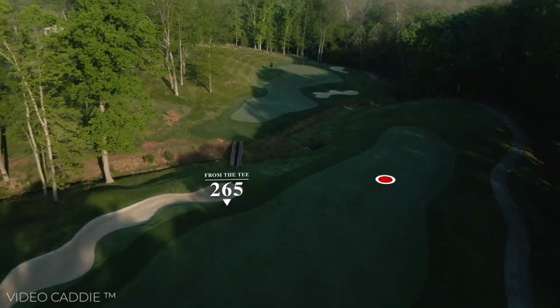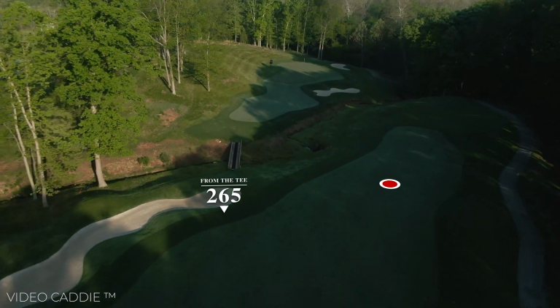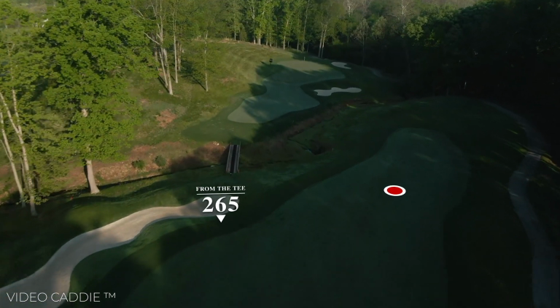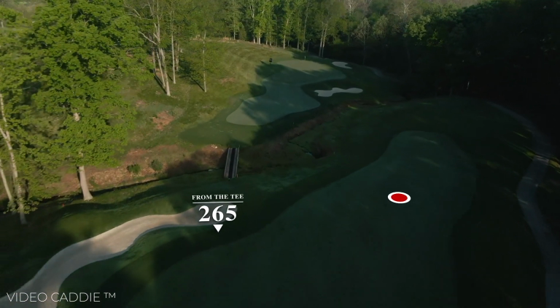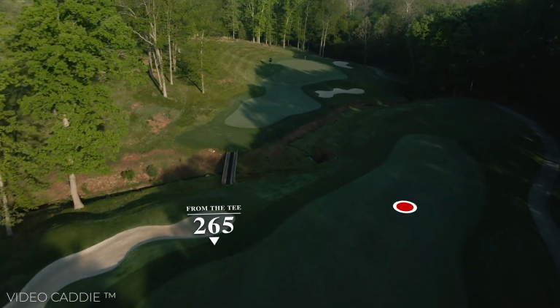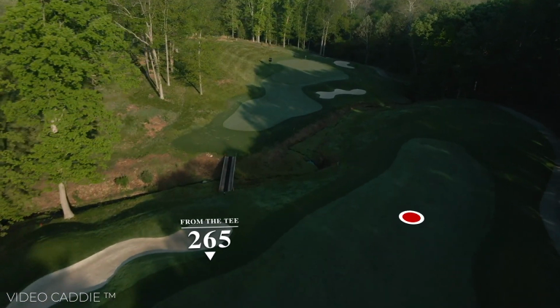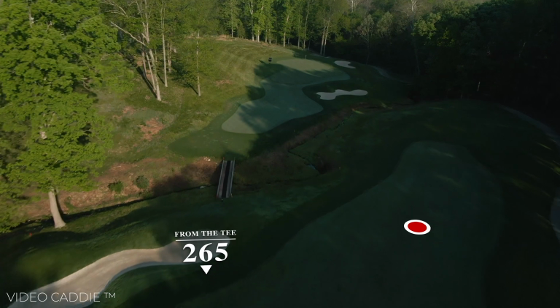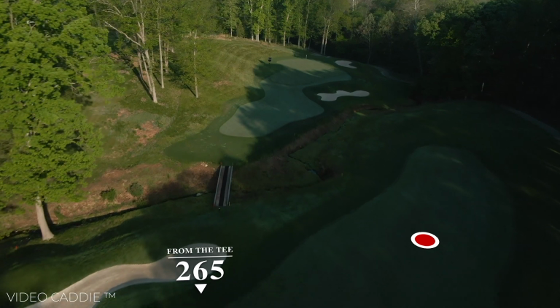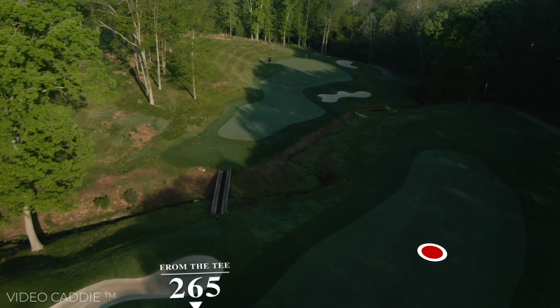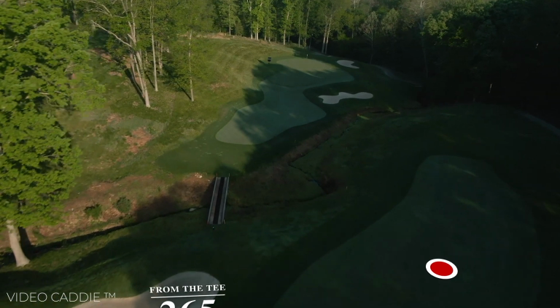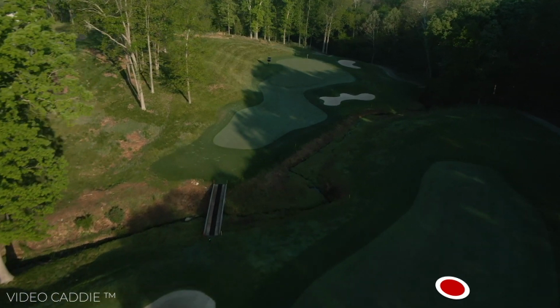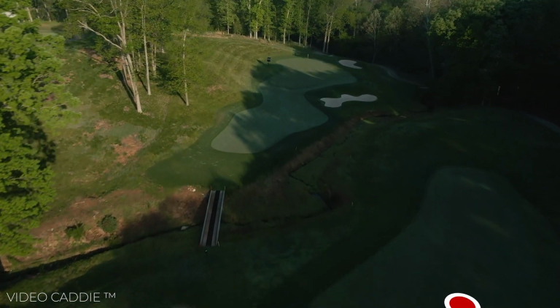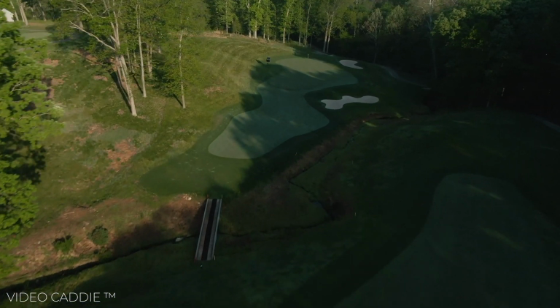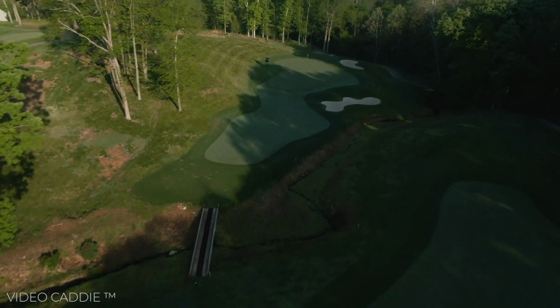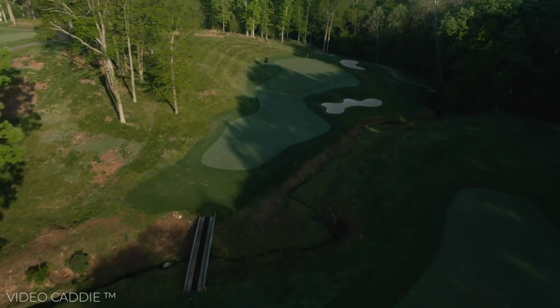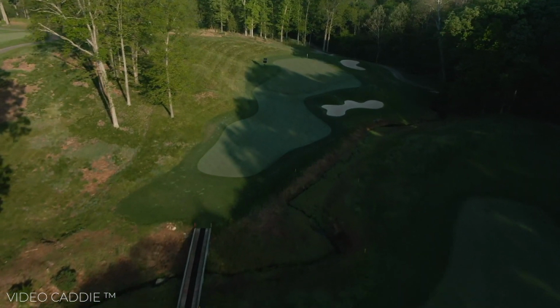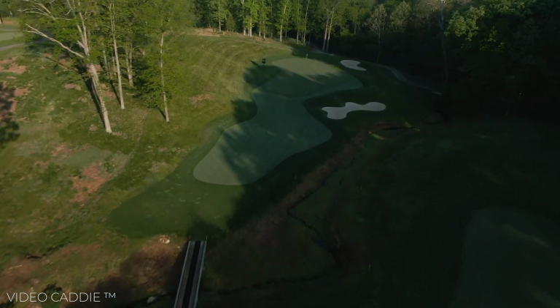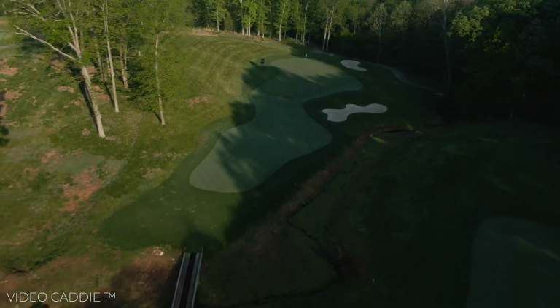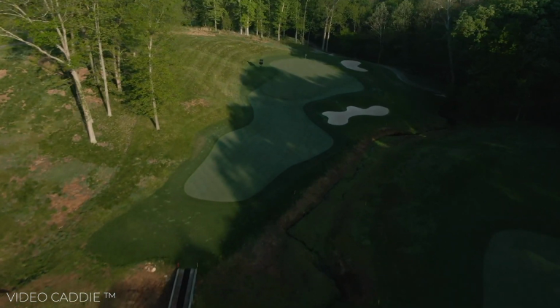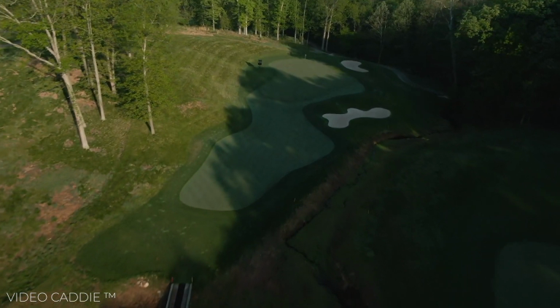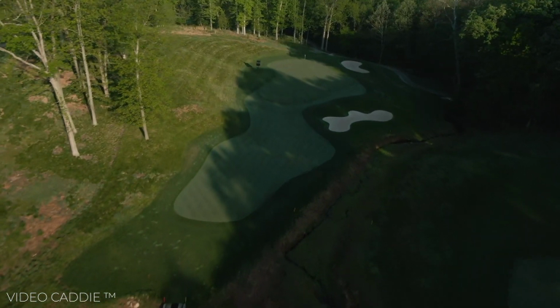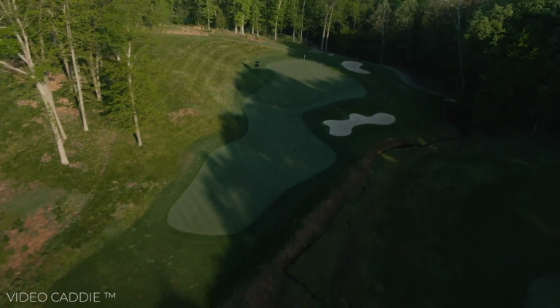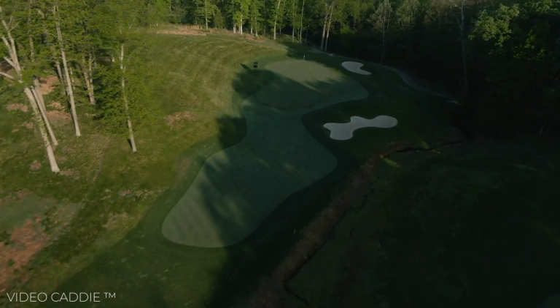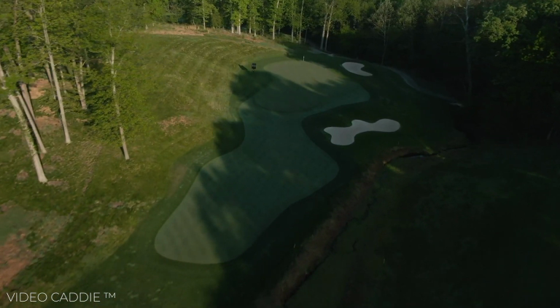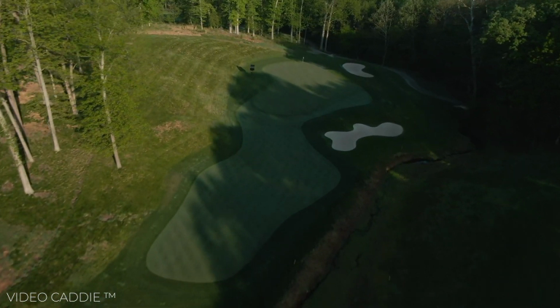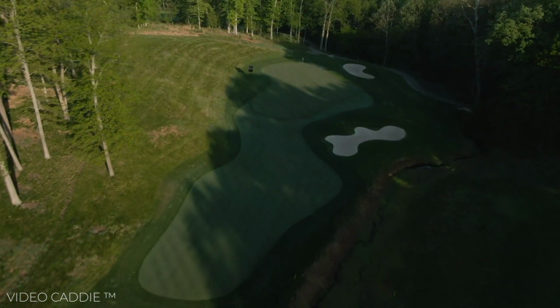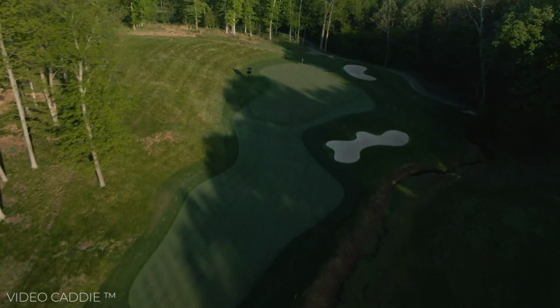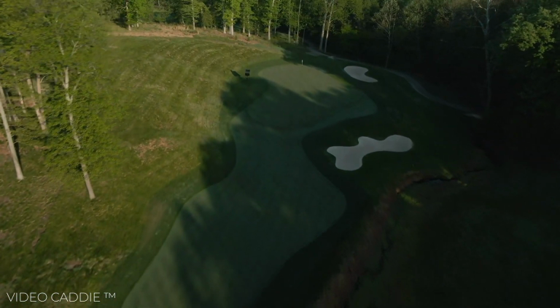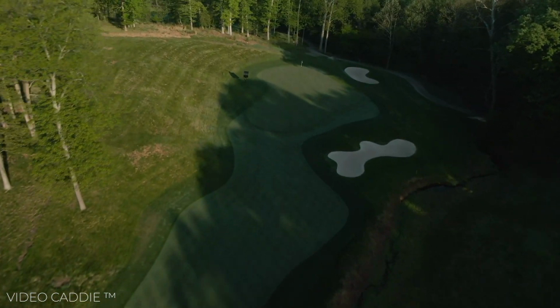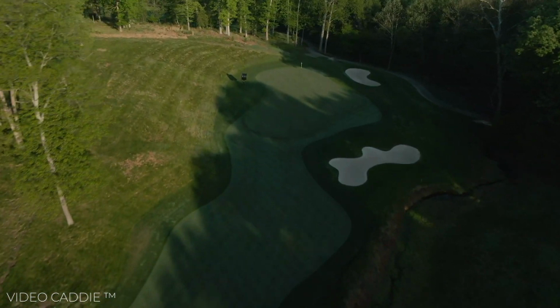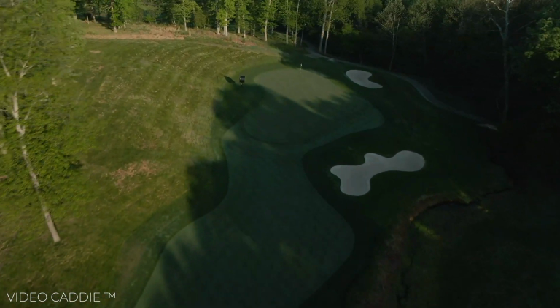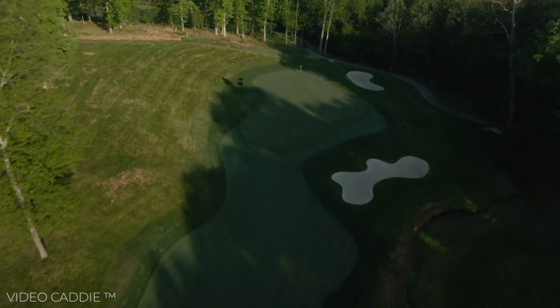The green is one of the largest, but be aware — it slopes from left to right and is very quick.